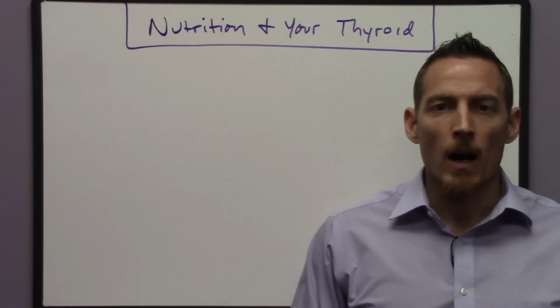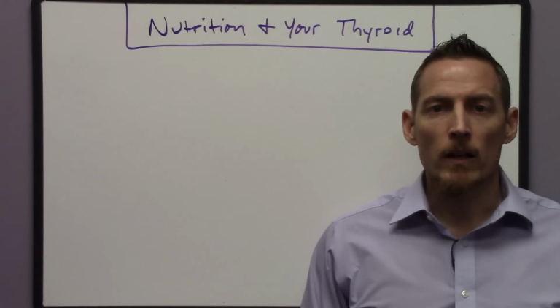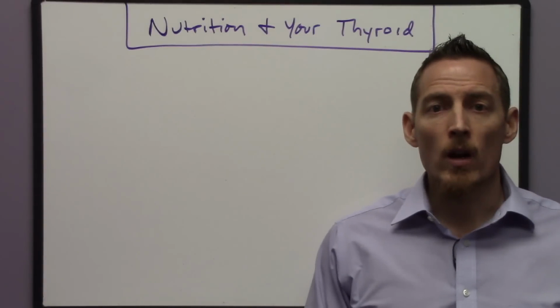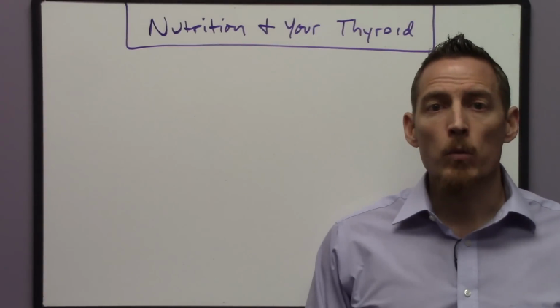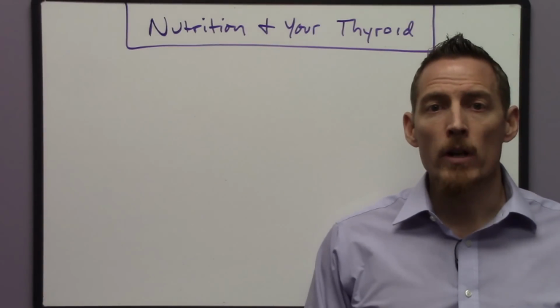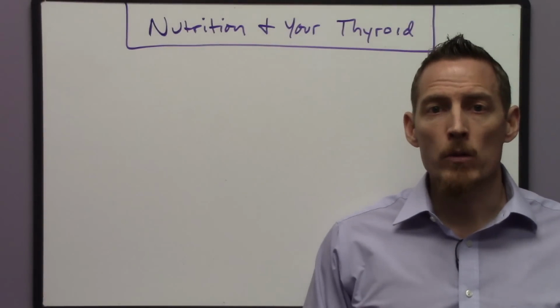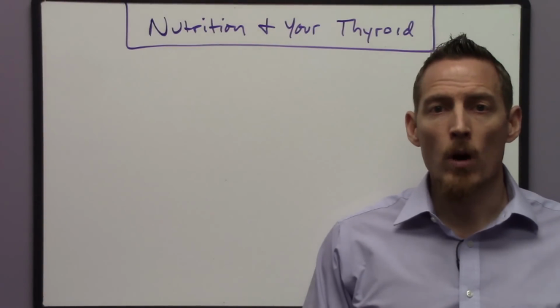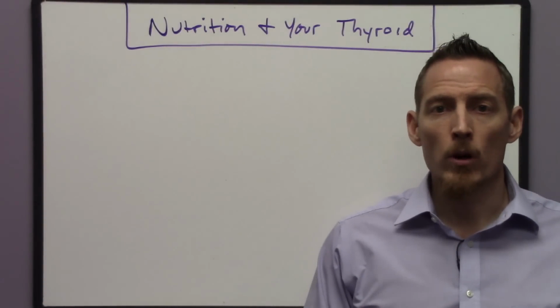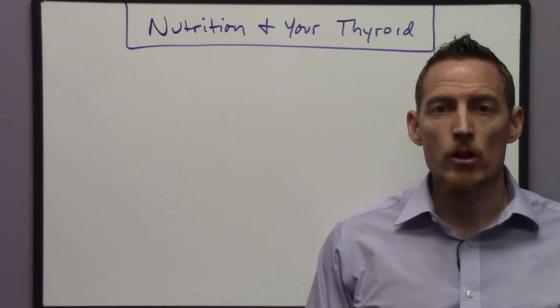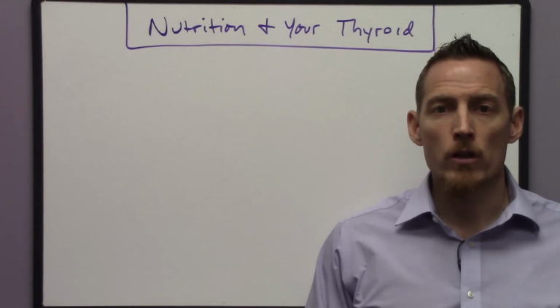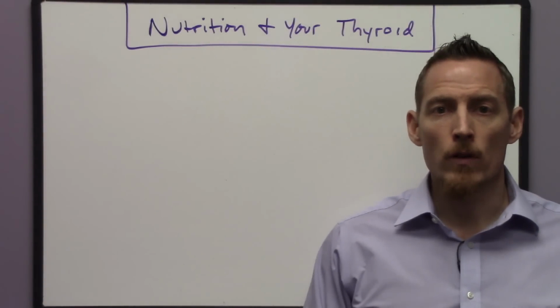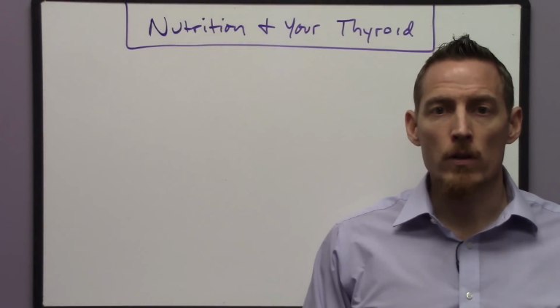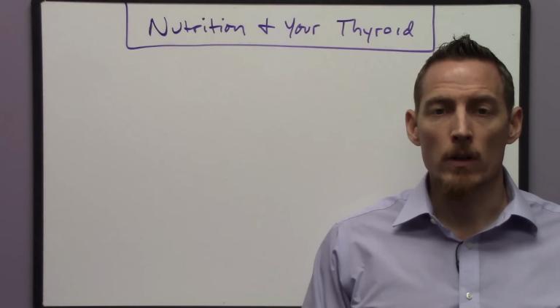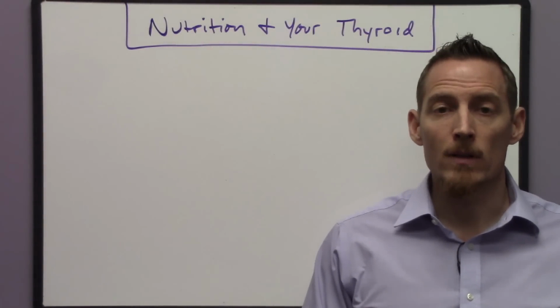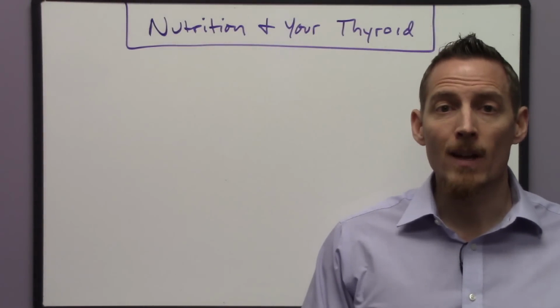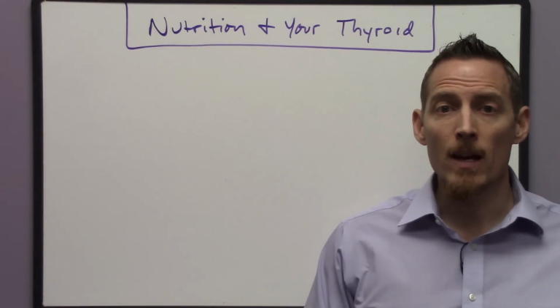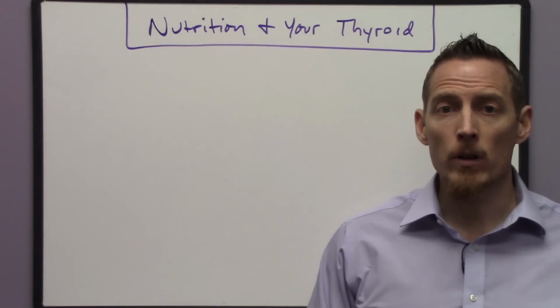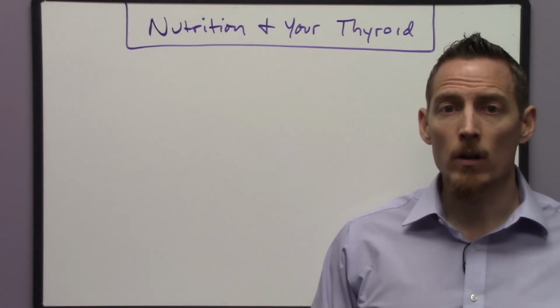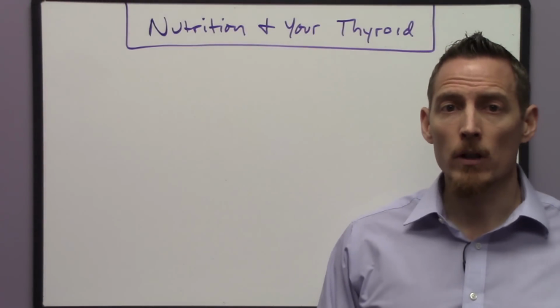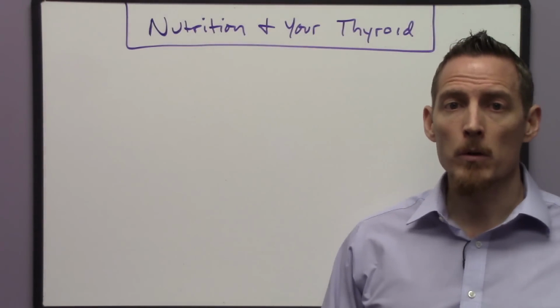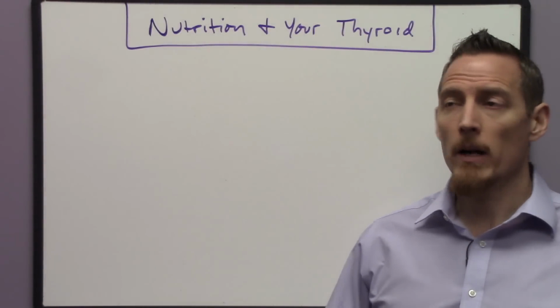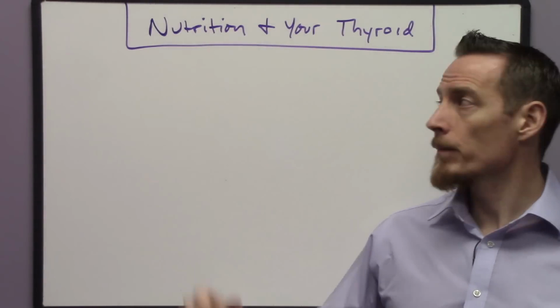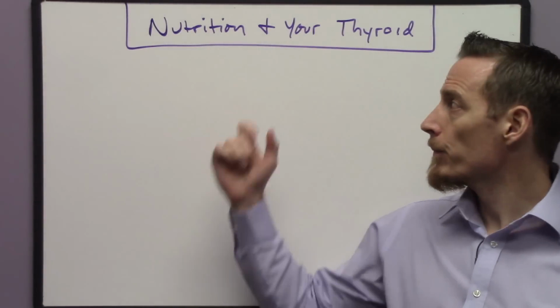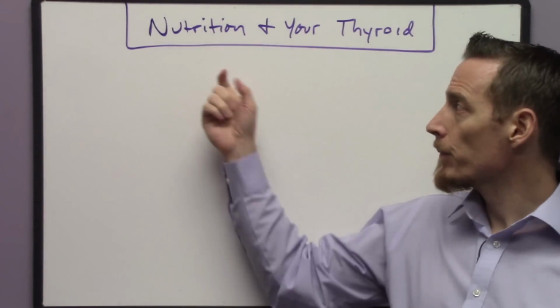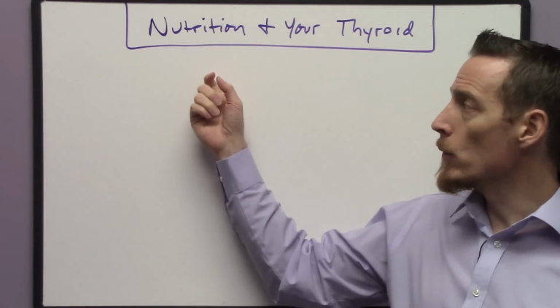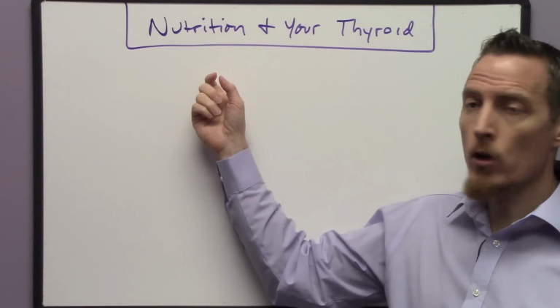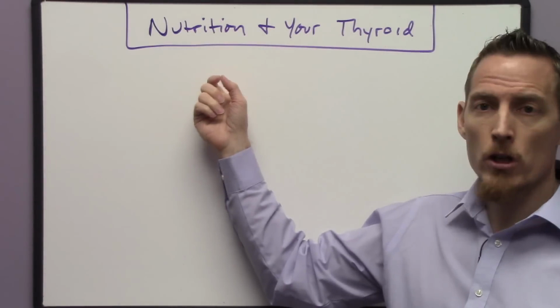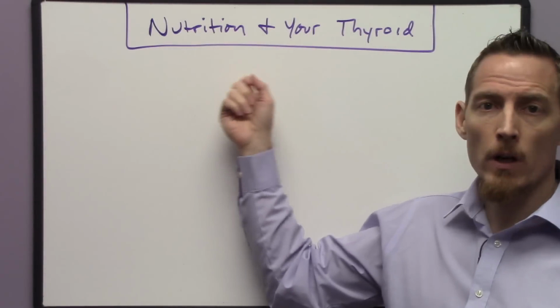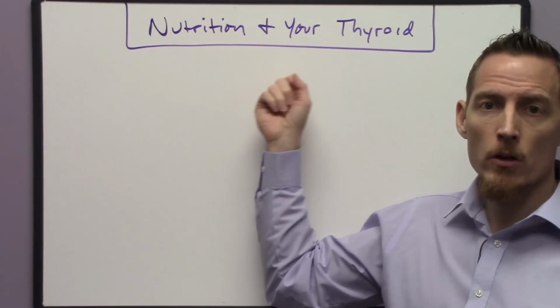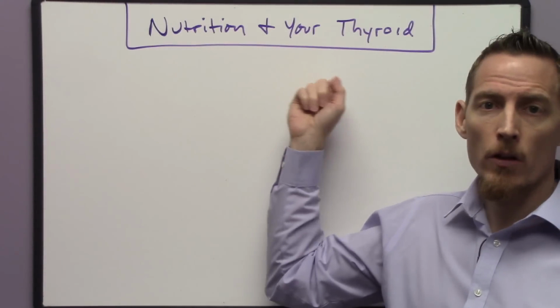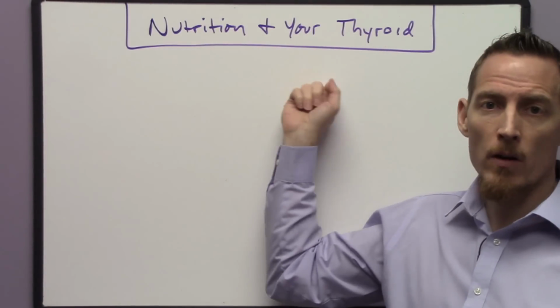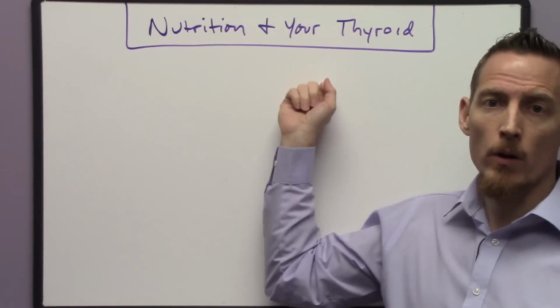Hi, Dr. Osborne here with Webb Wellness University and today I want to talk a little bit about nutrition and your thyroid.